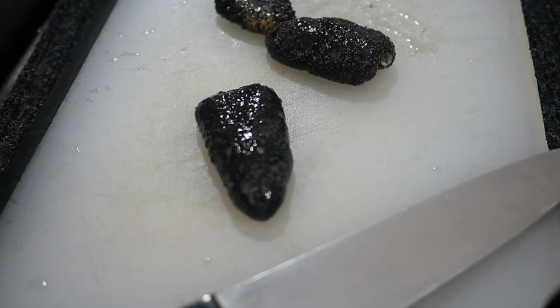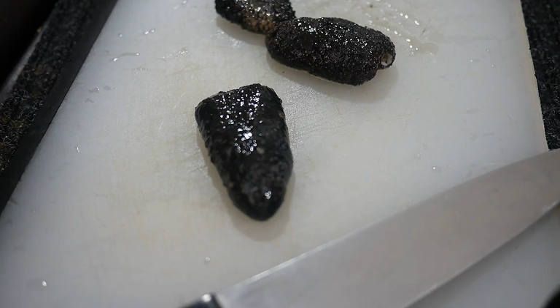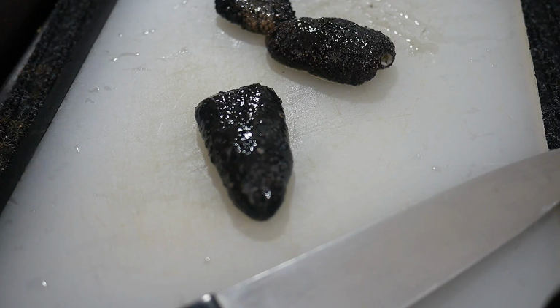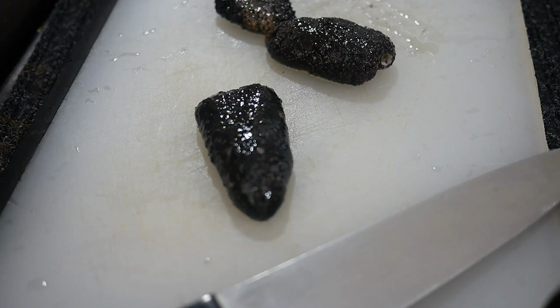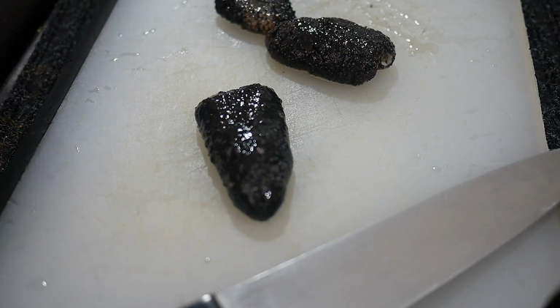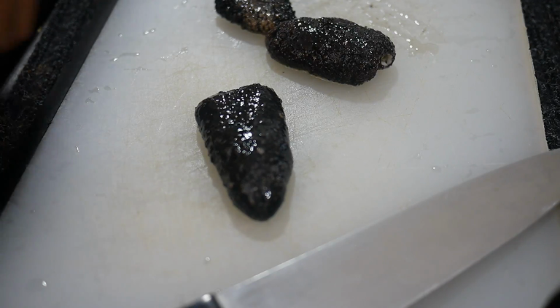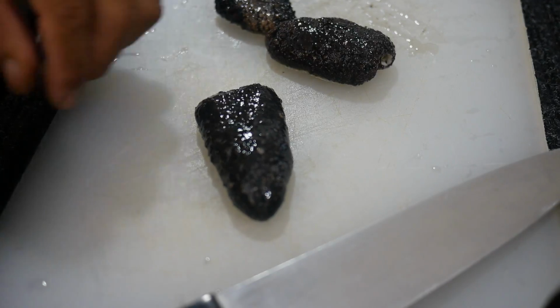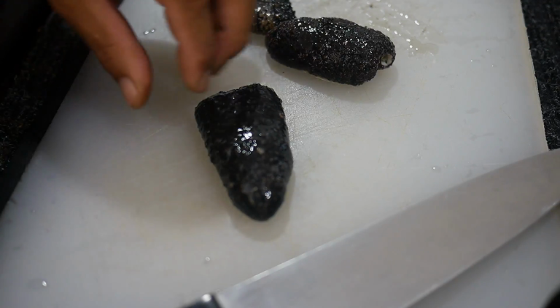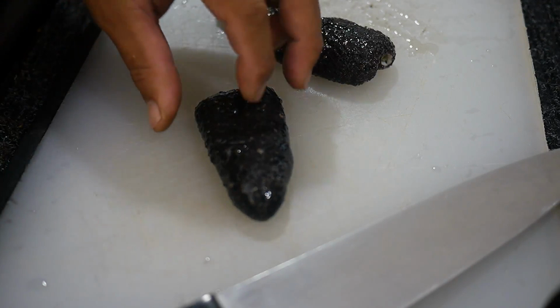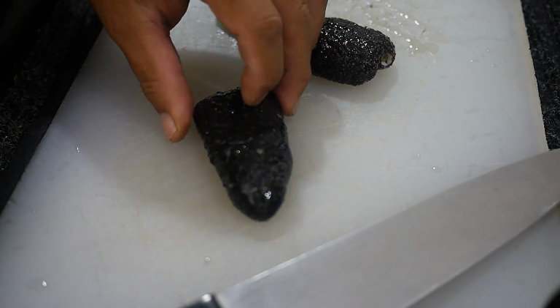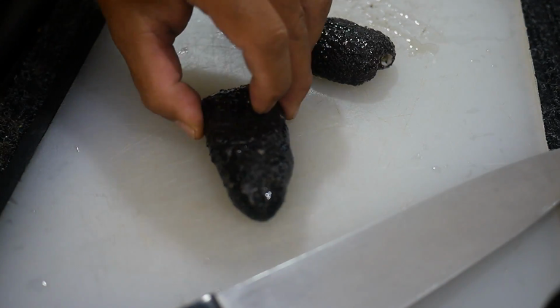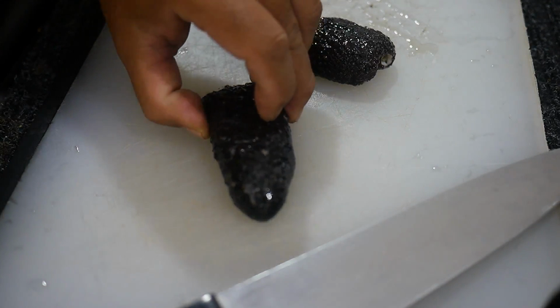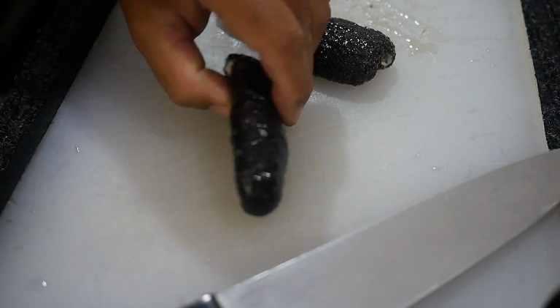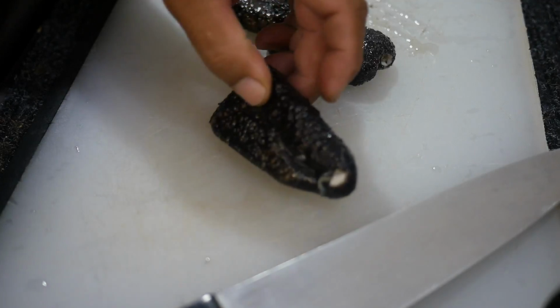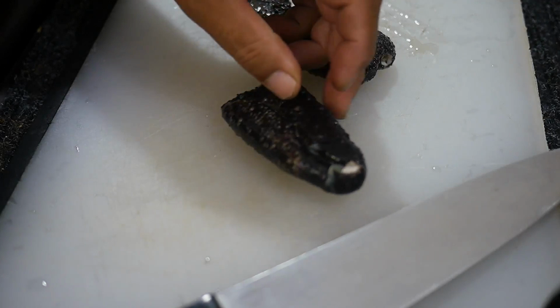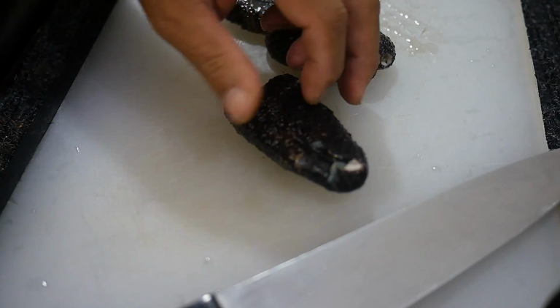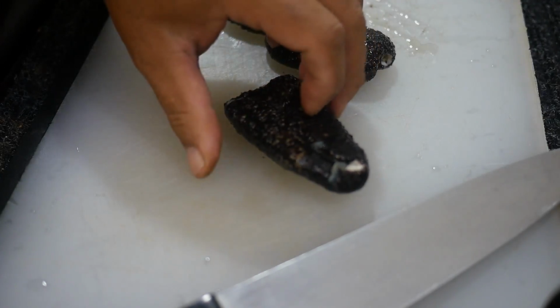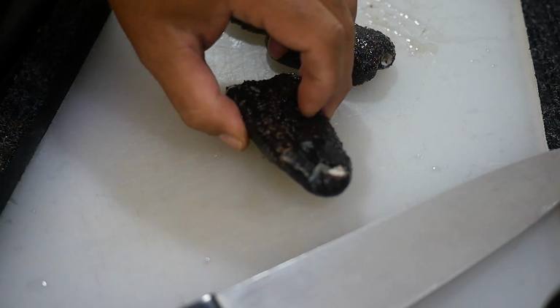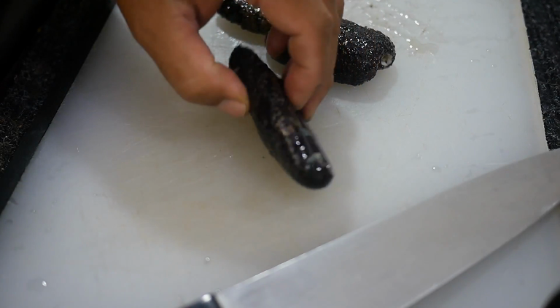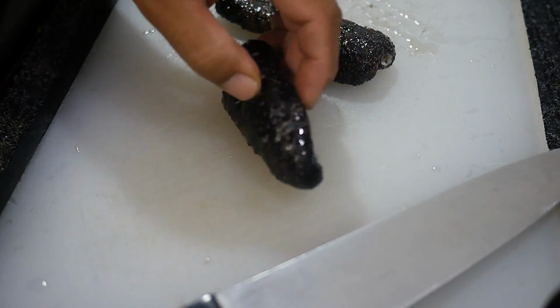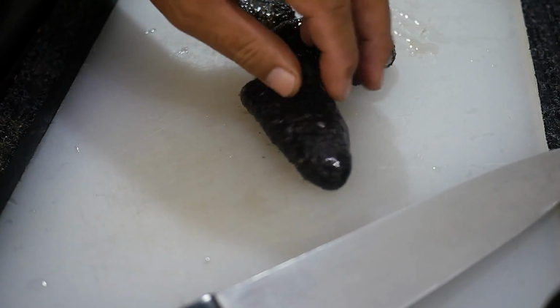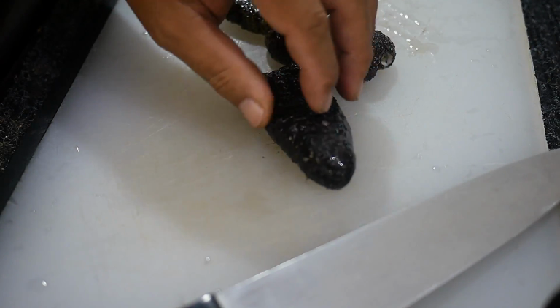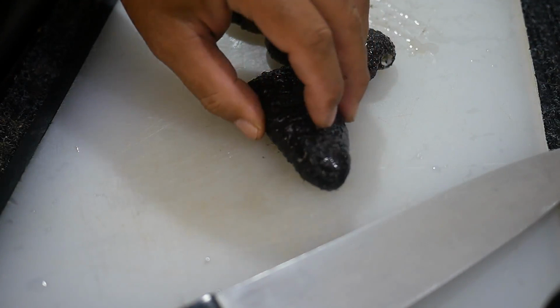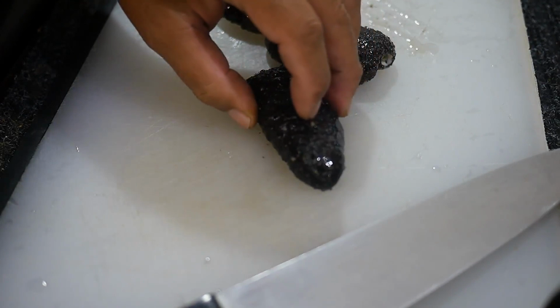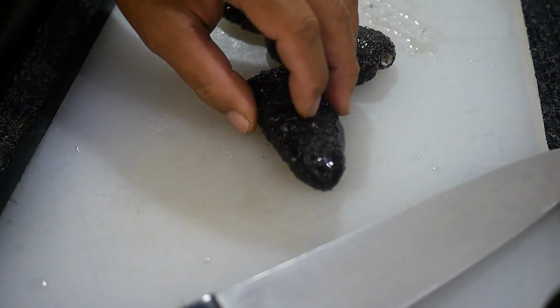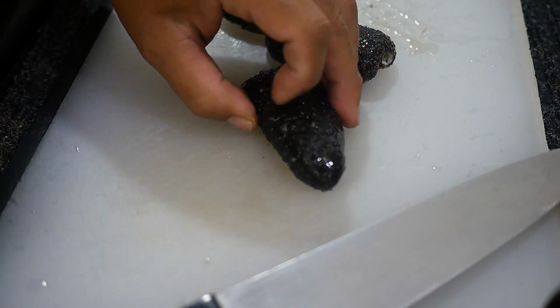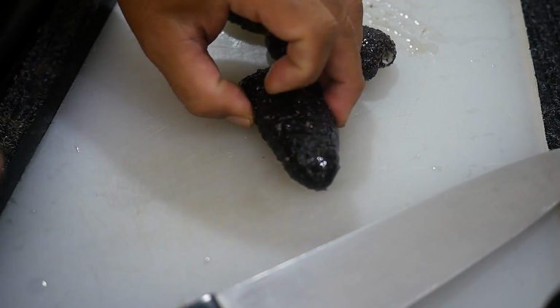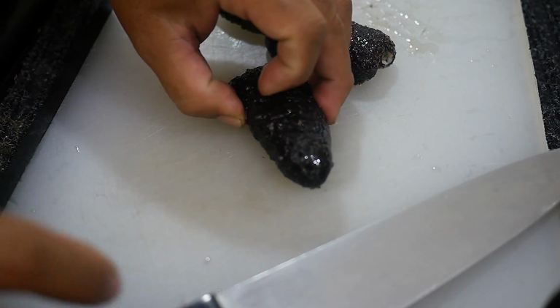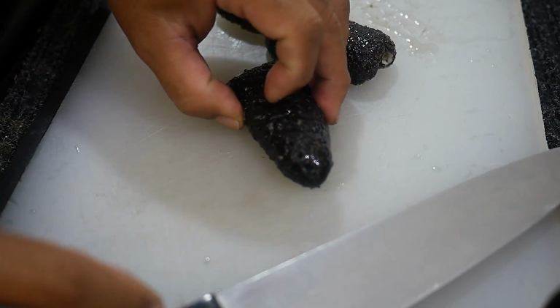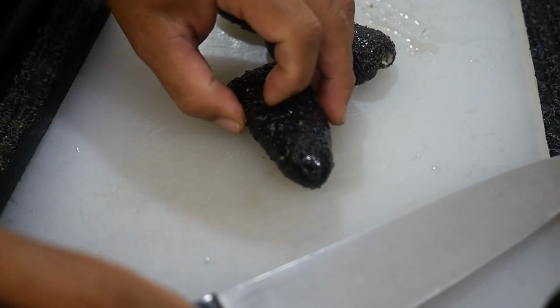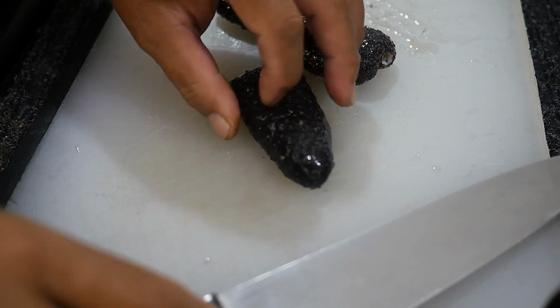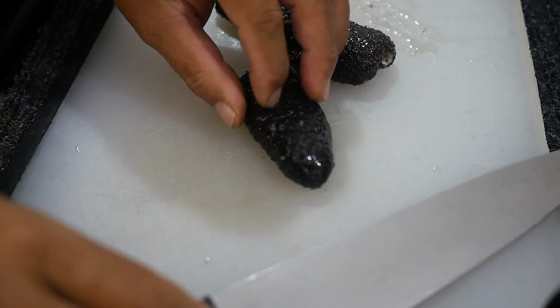Now that we have all our morsels all cleaned up on the inside and out, we're going to slice them thin.